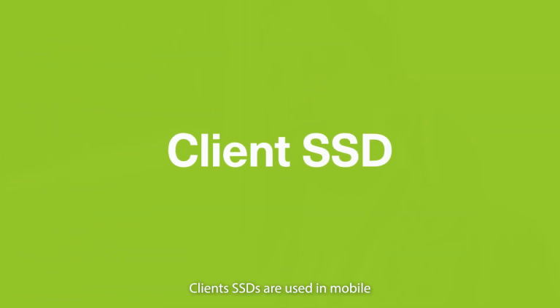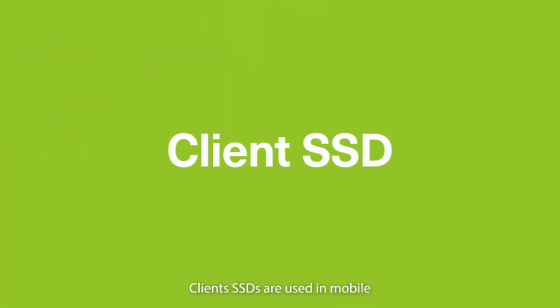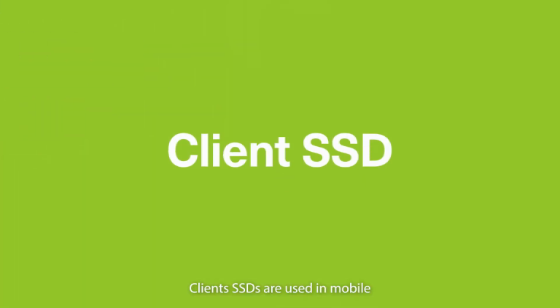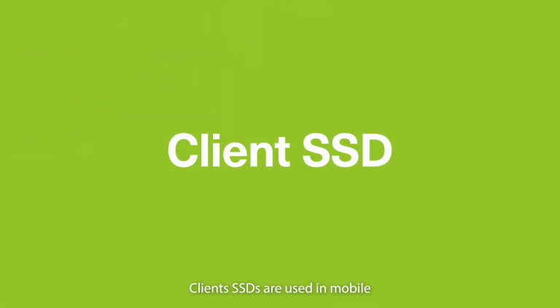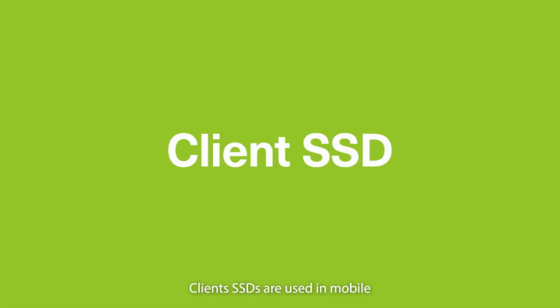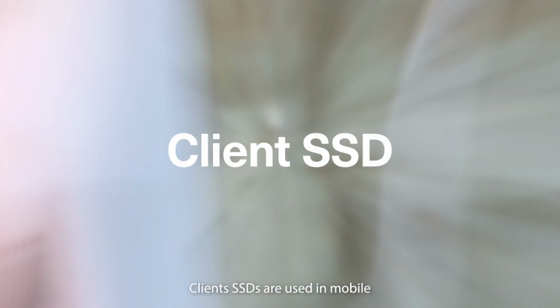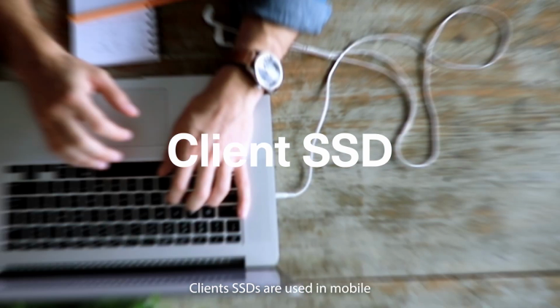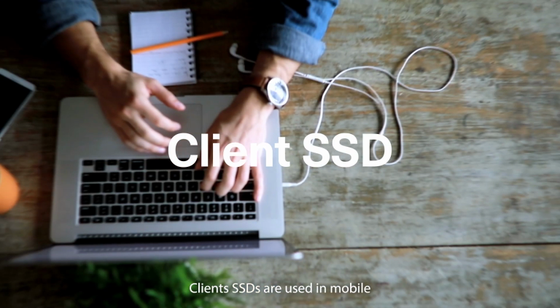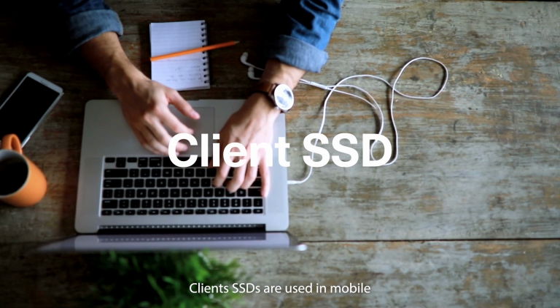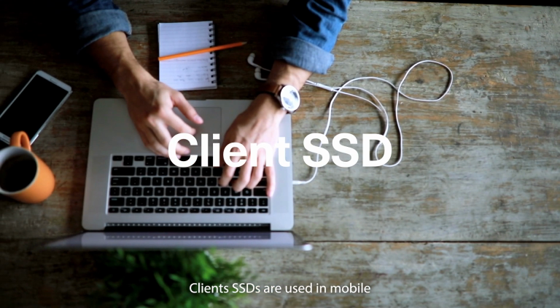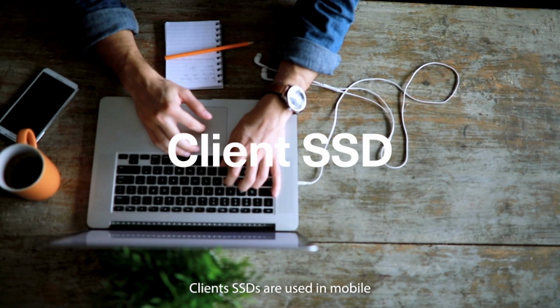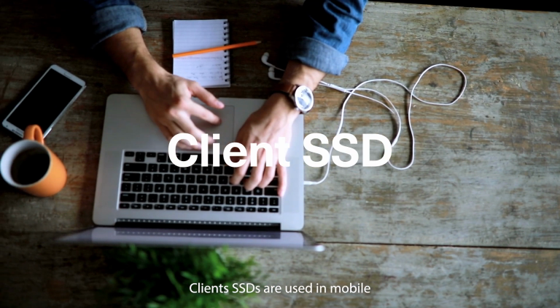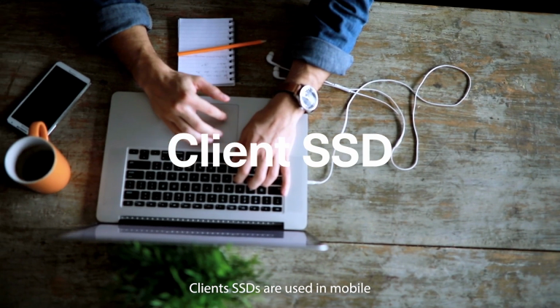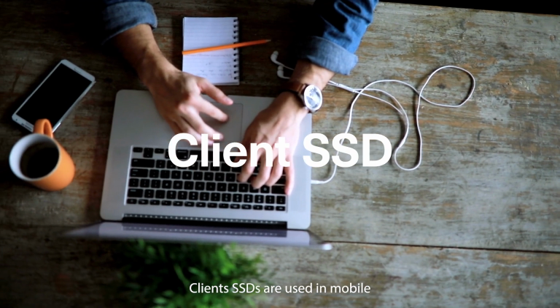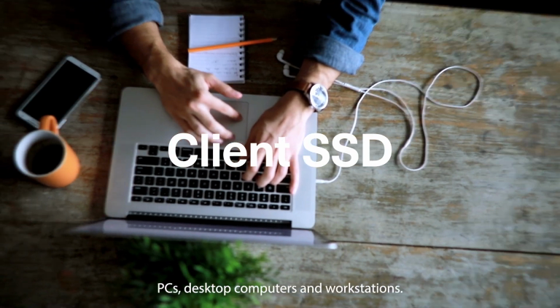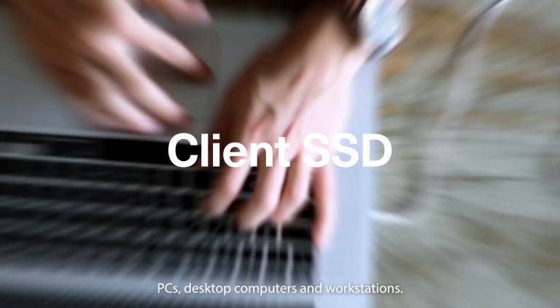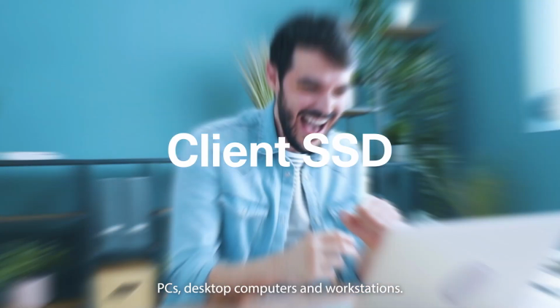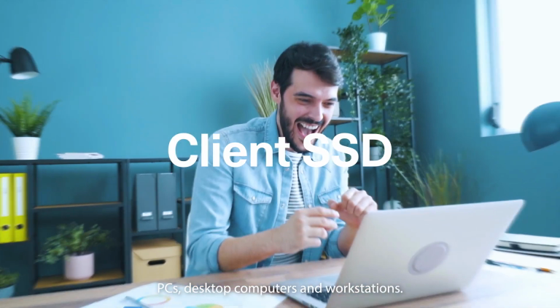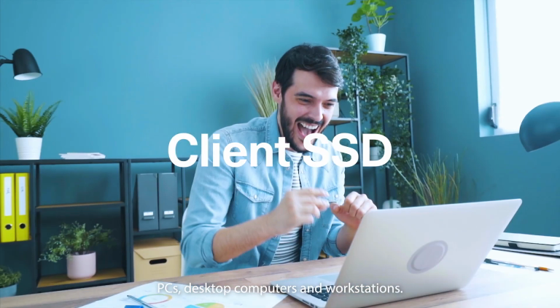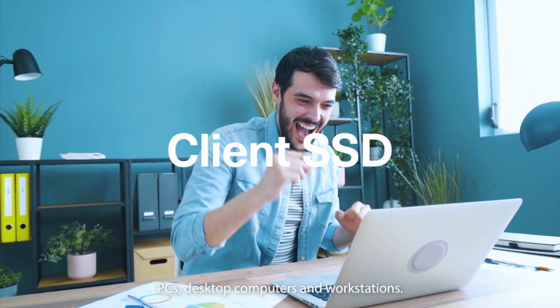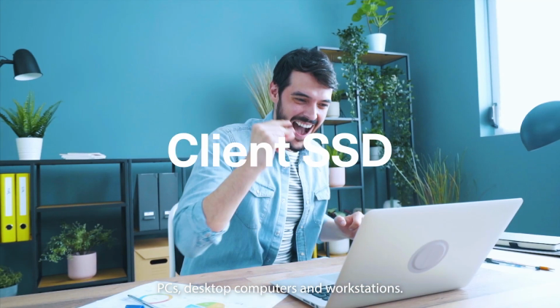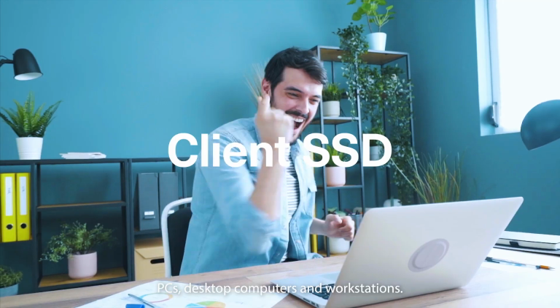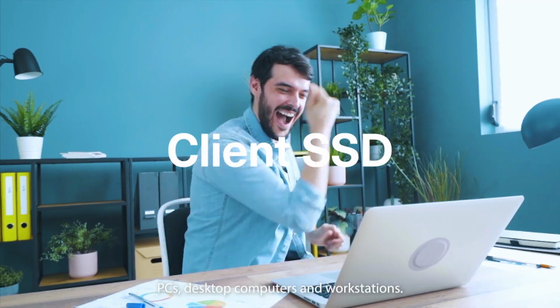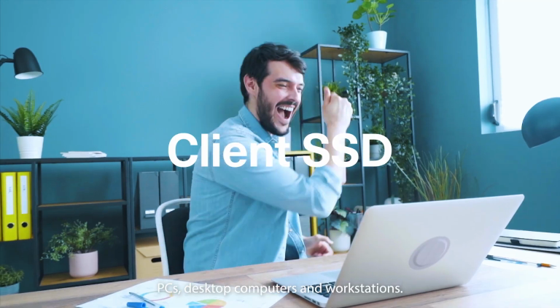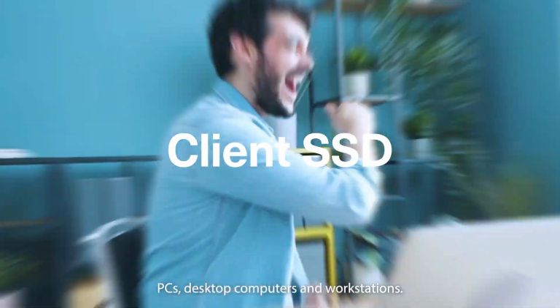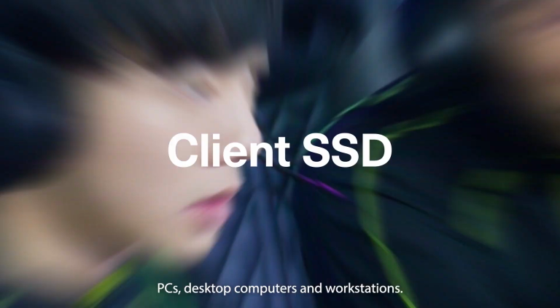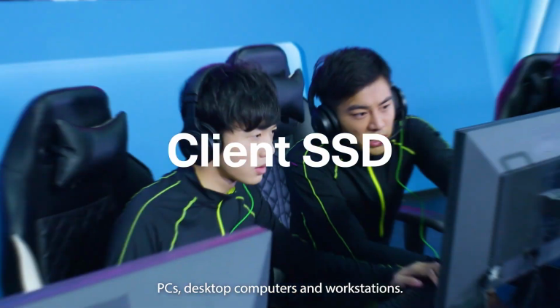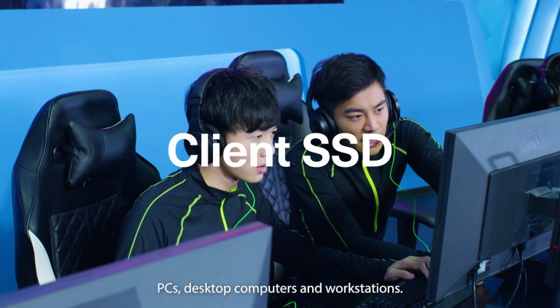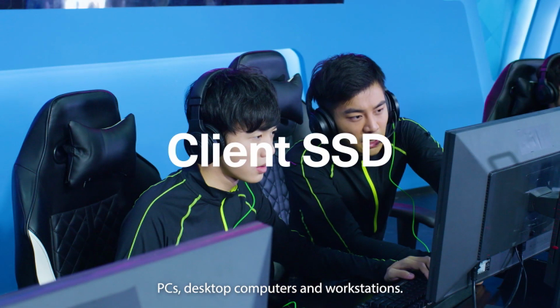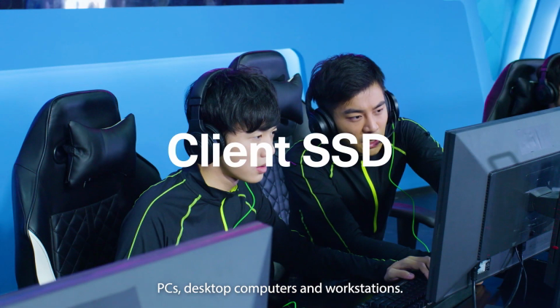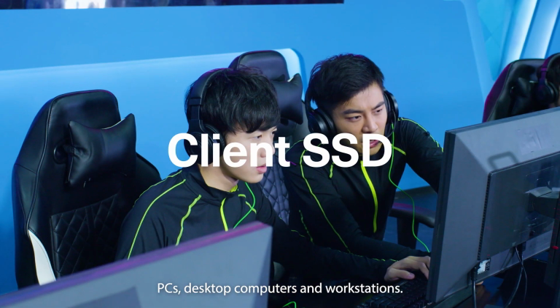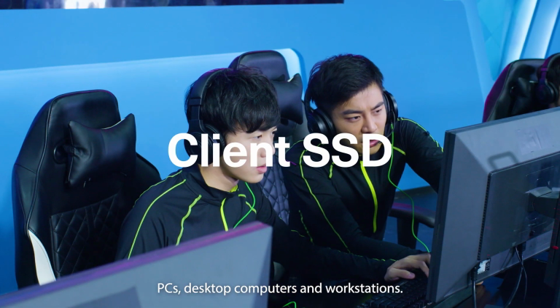Client SSDs are used in mobile PCs, desktop computers, and workstations.